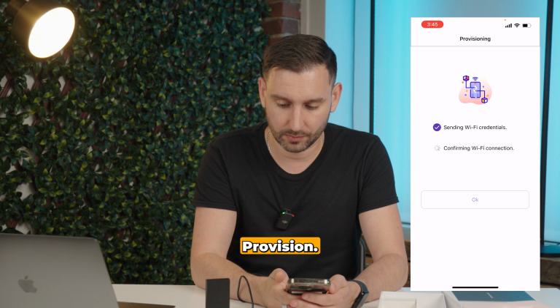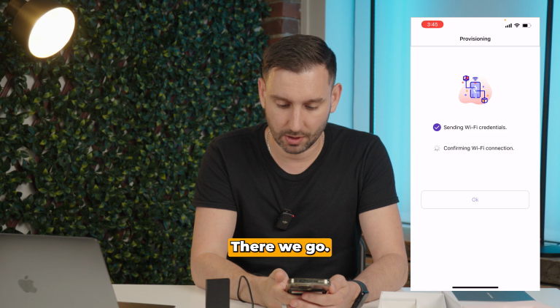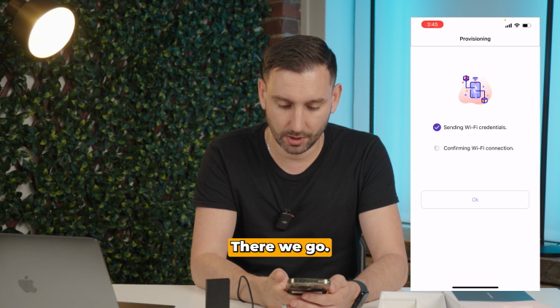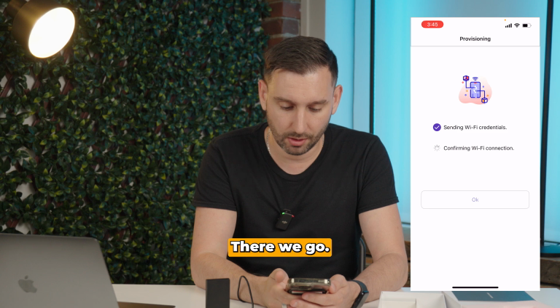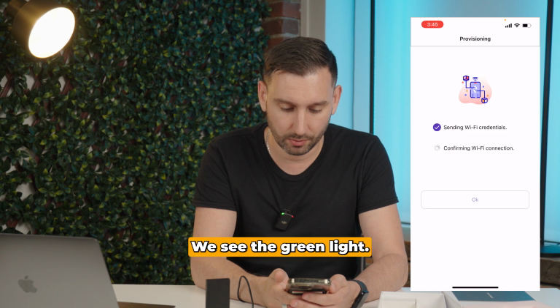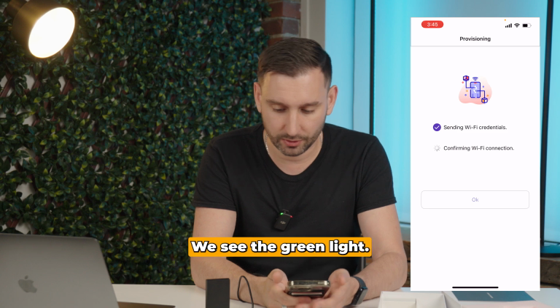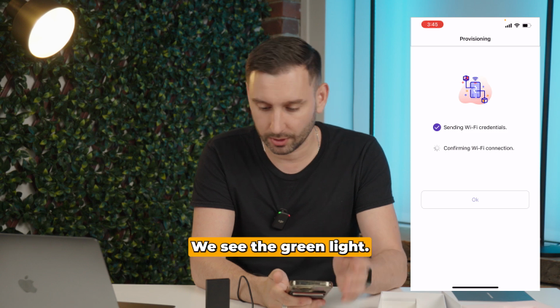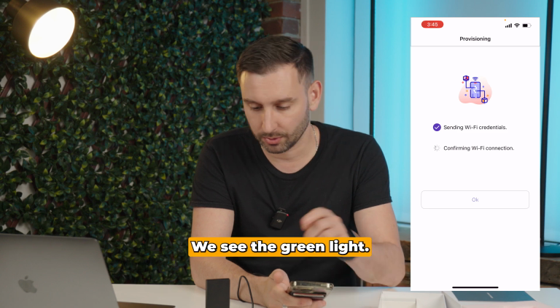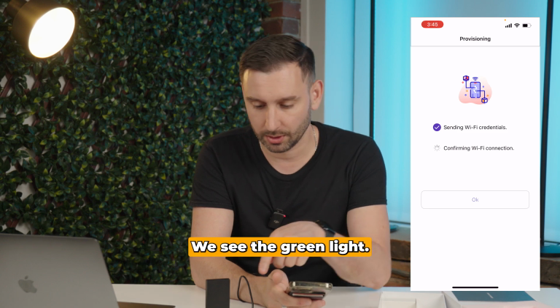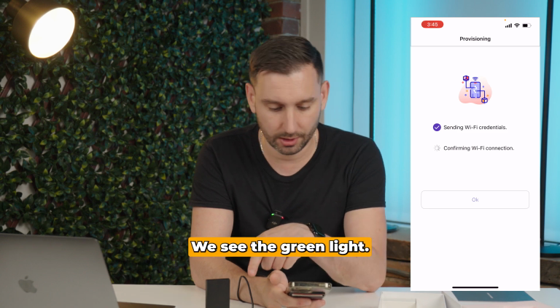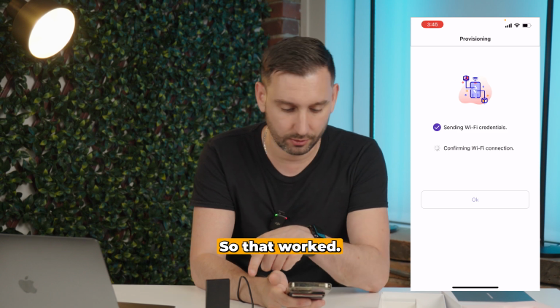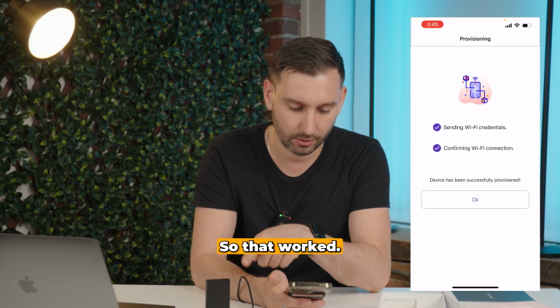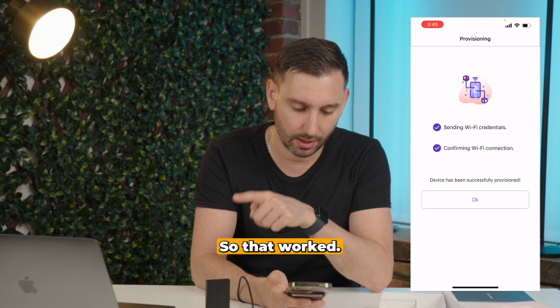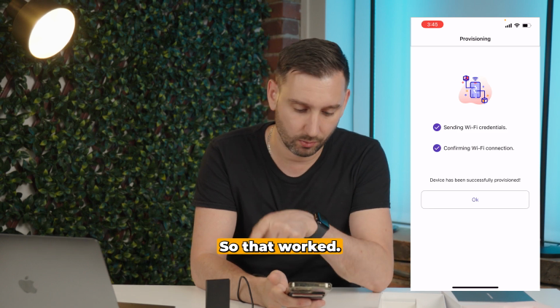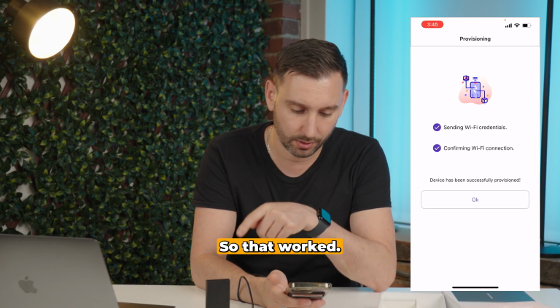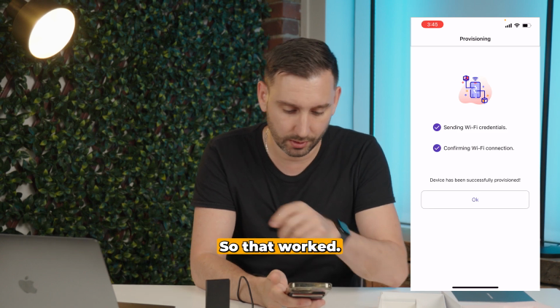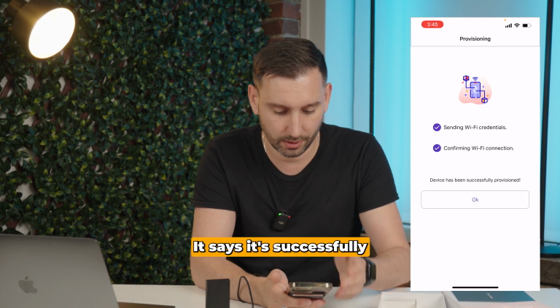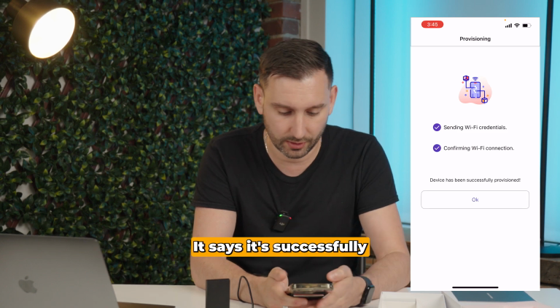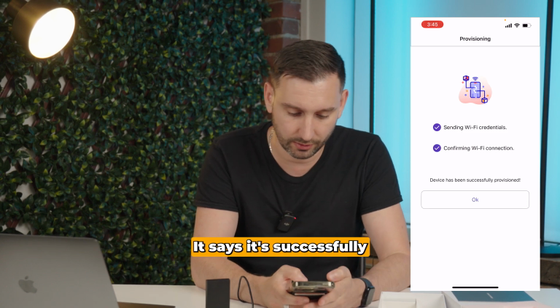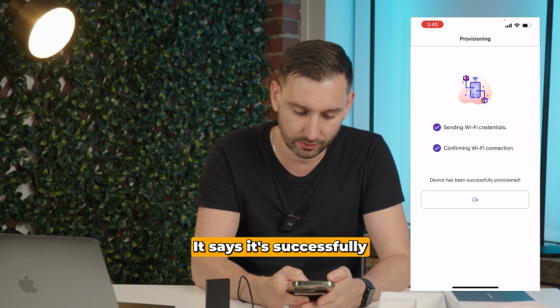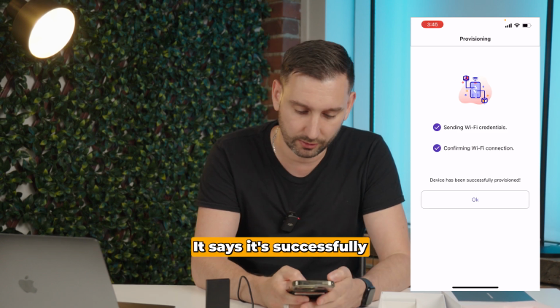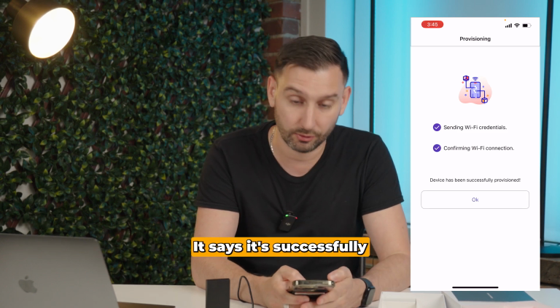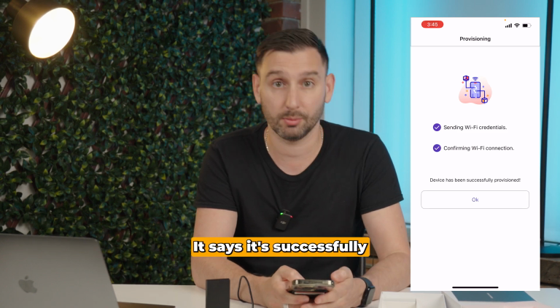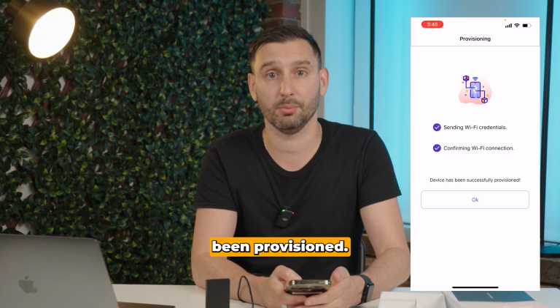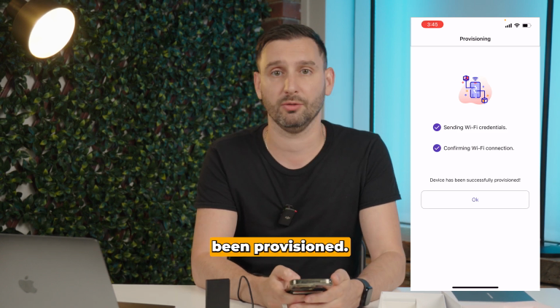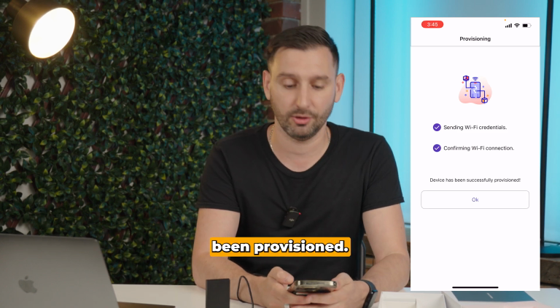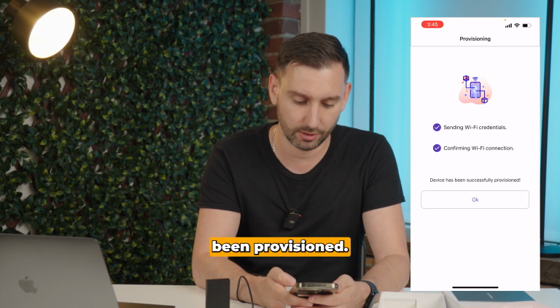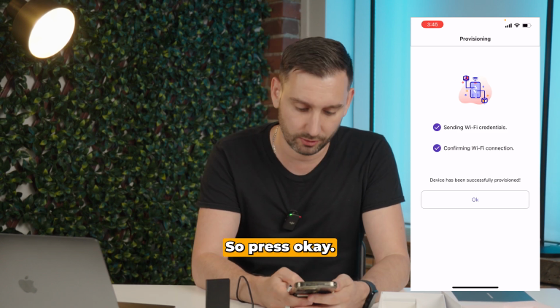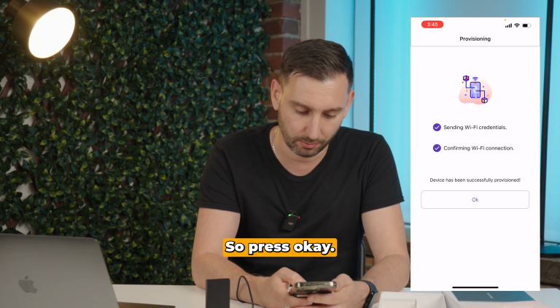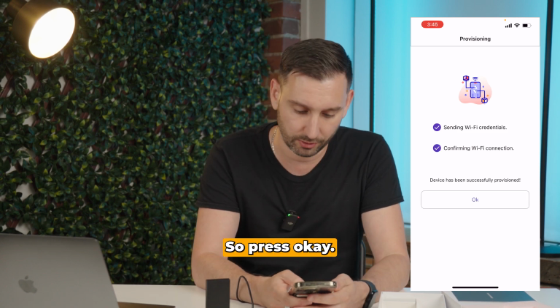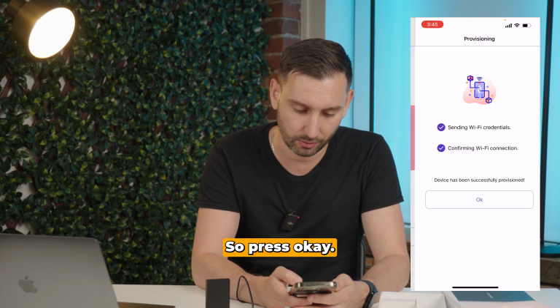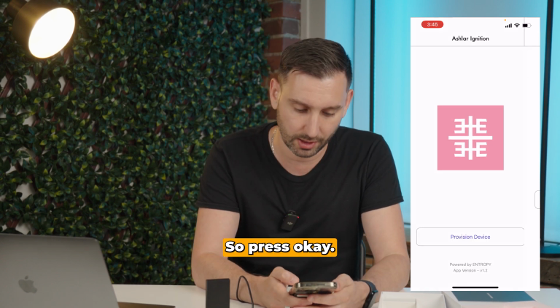There we go. We see the green light, so that worked. It says it's successfully been provisioned, so press OK.